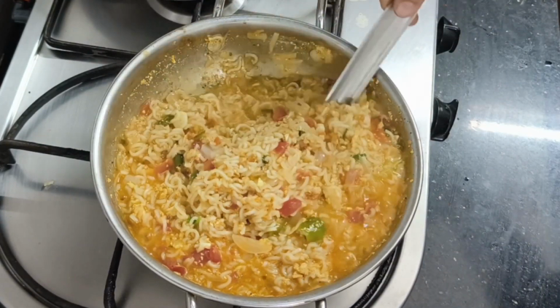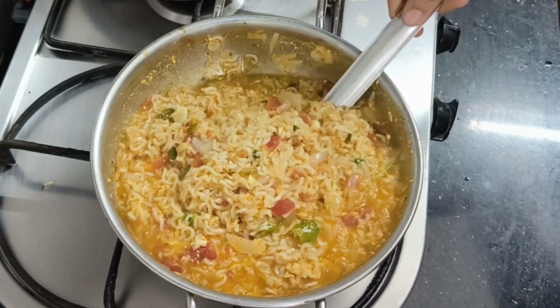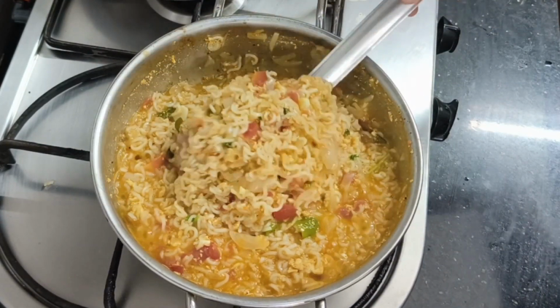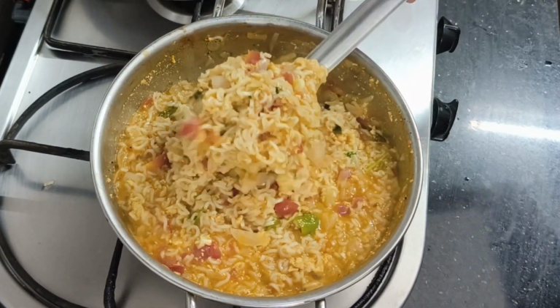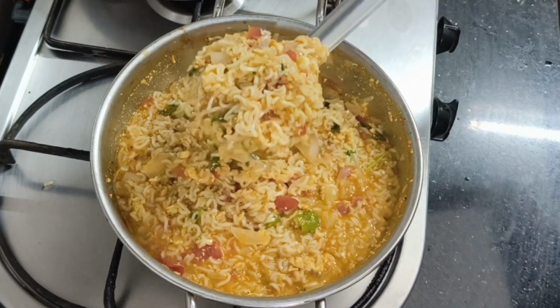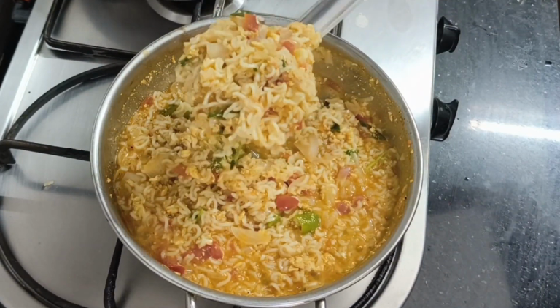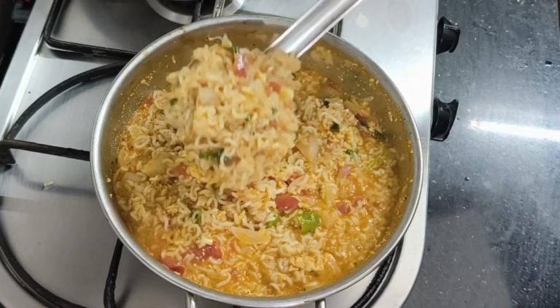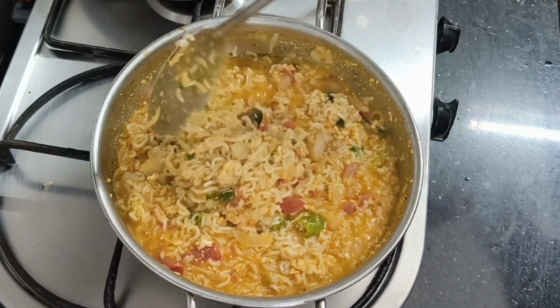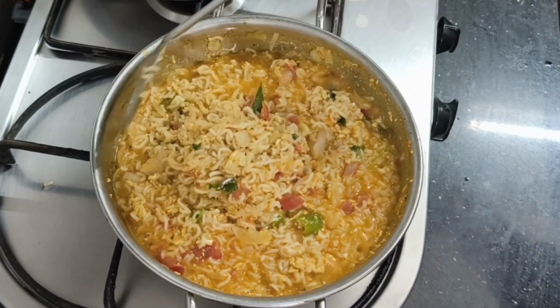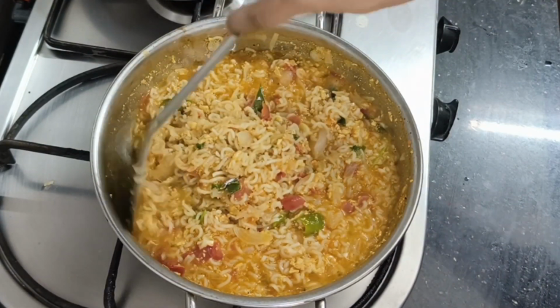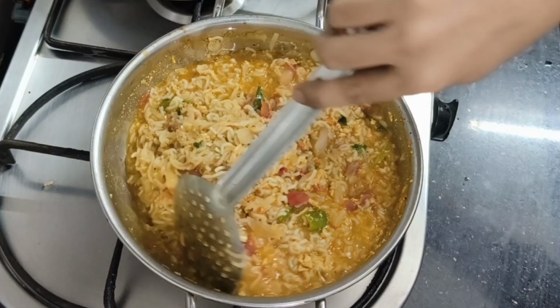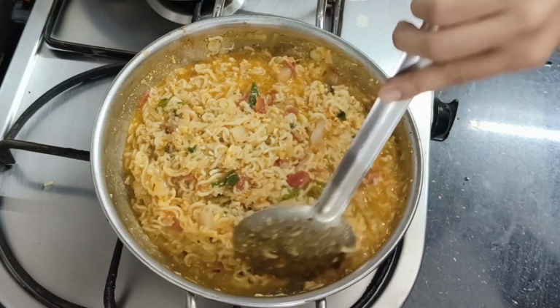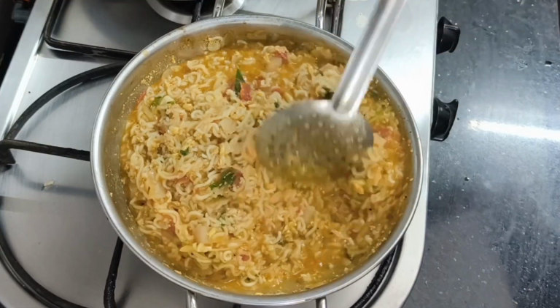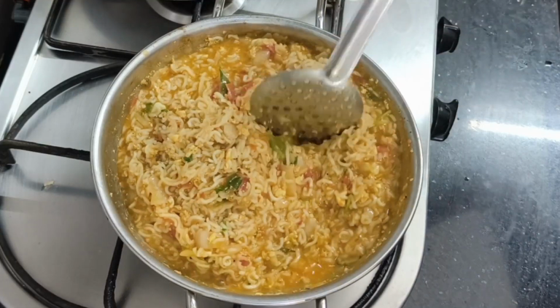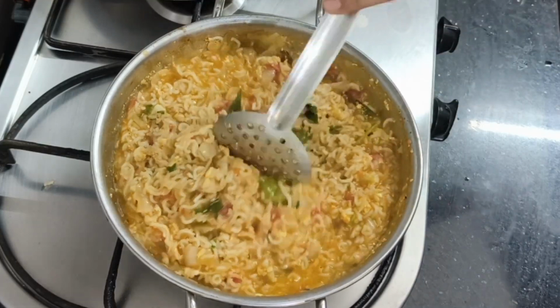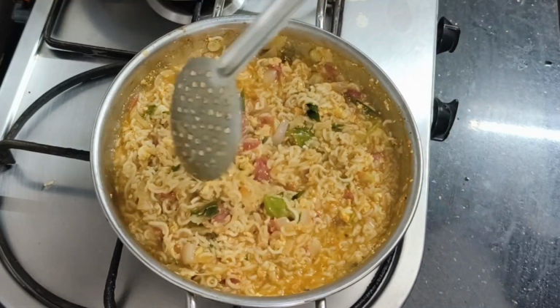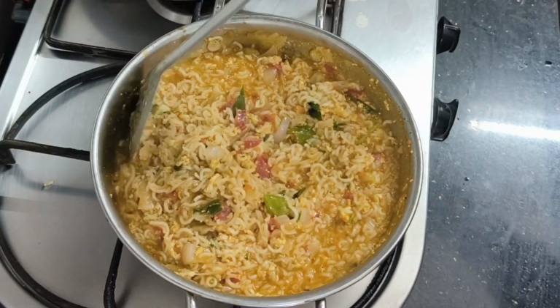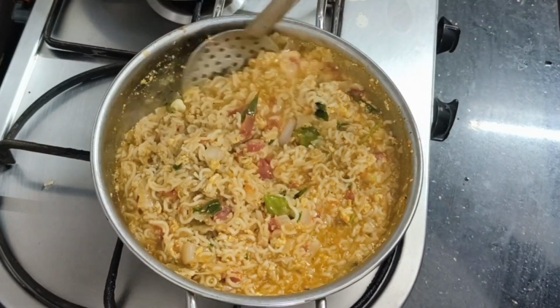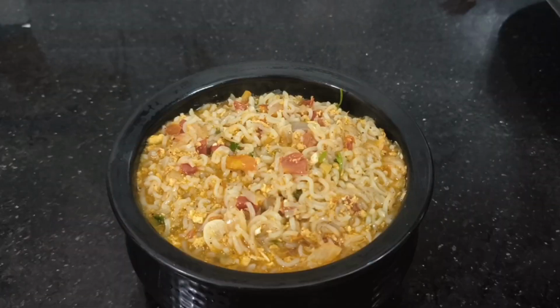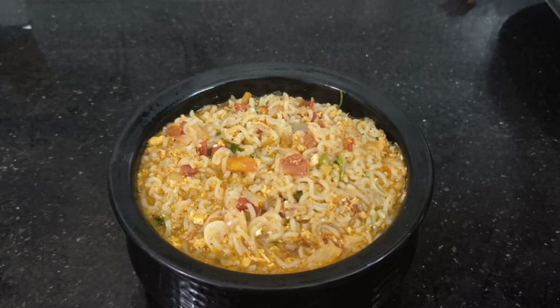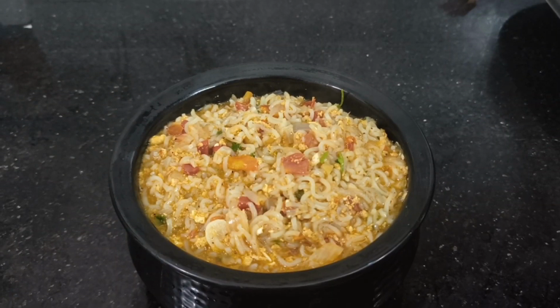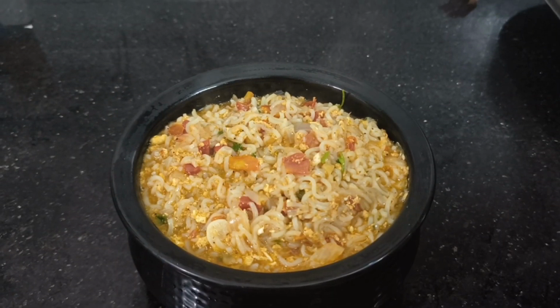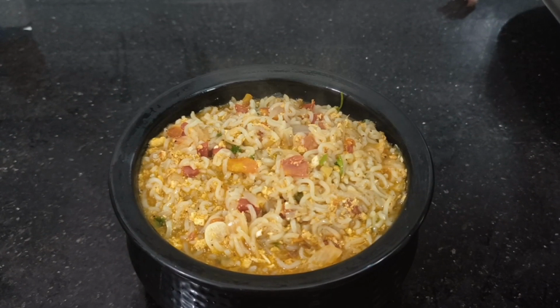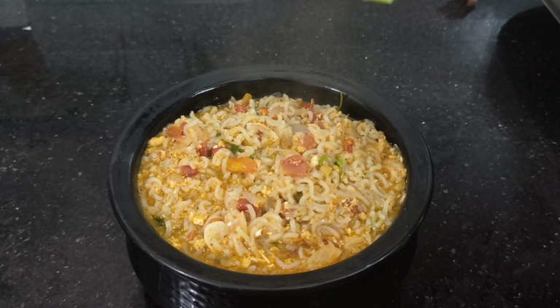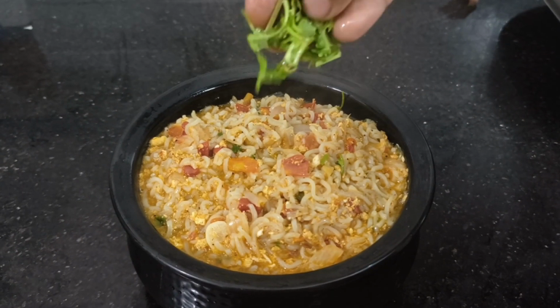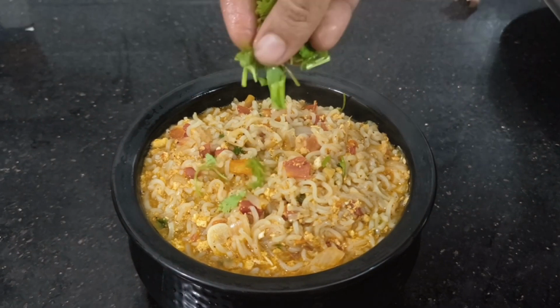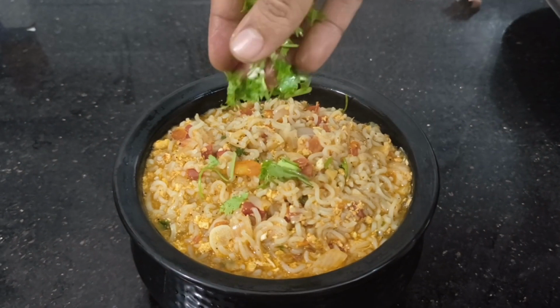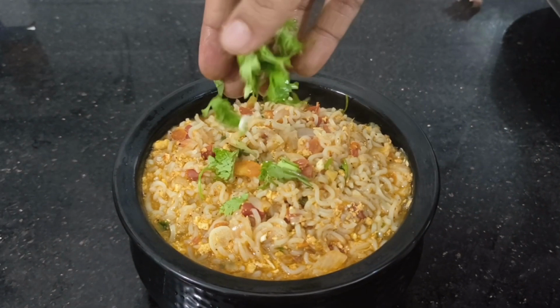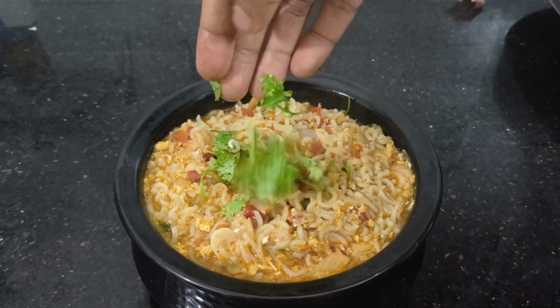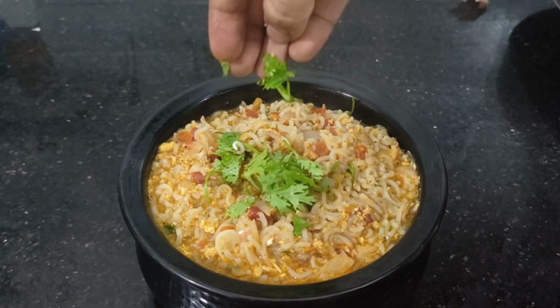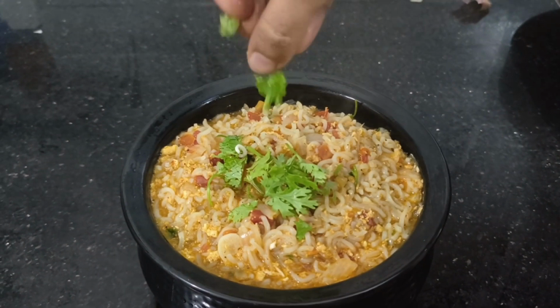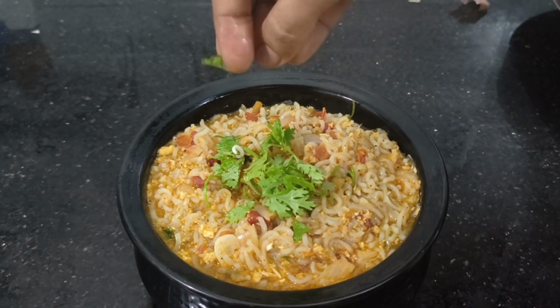Let's see what we have done in this video. Bye-bye.